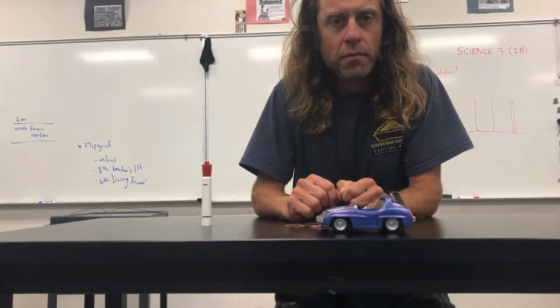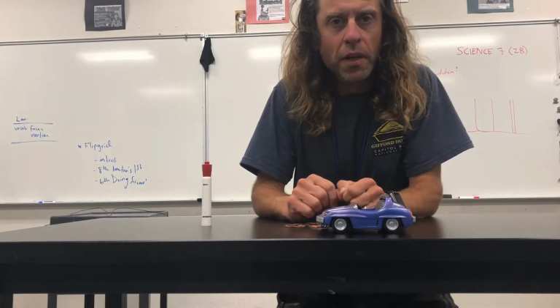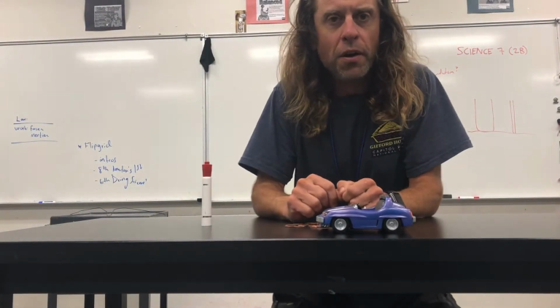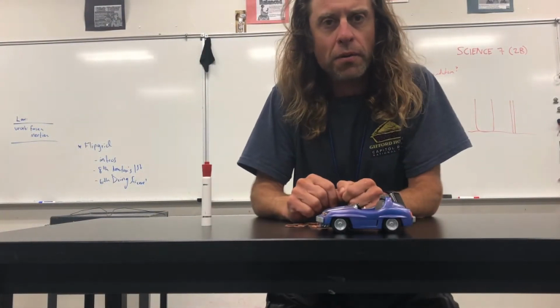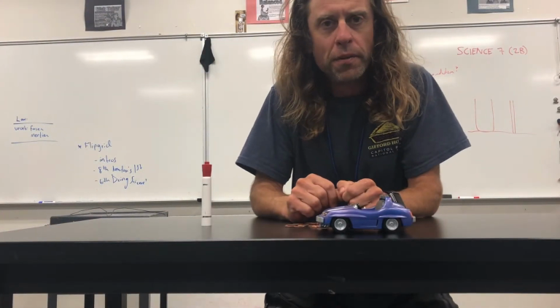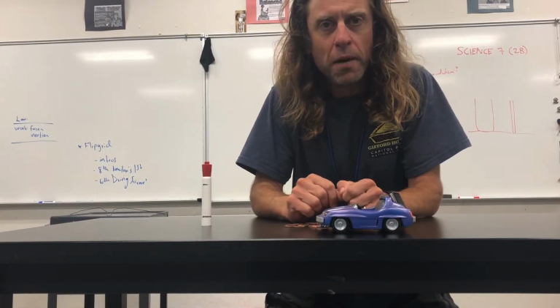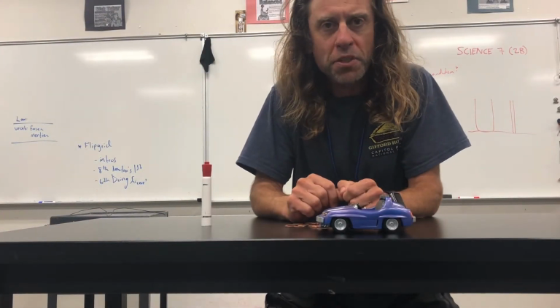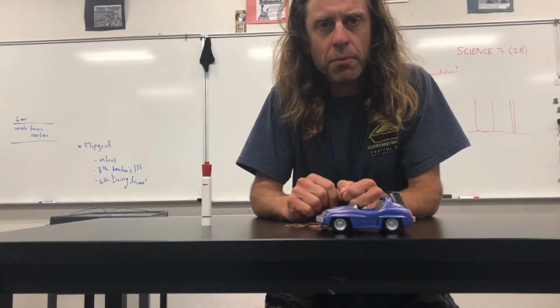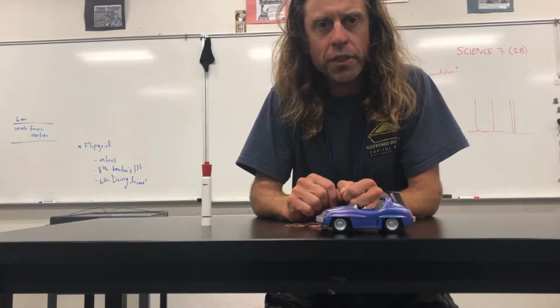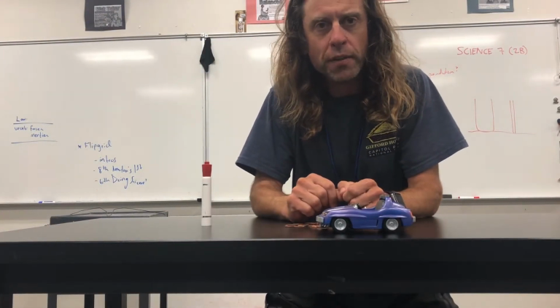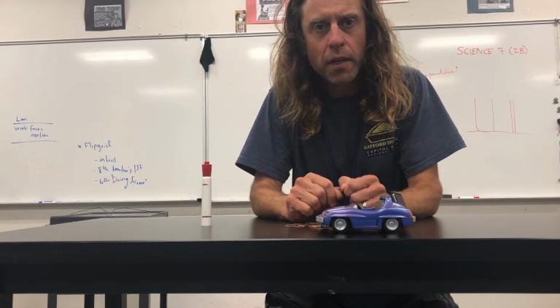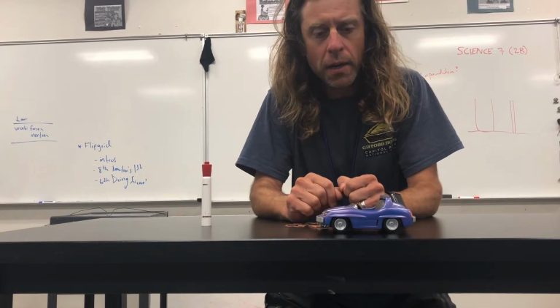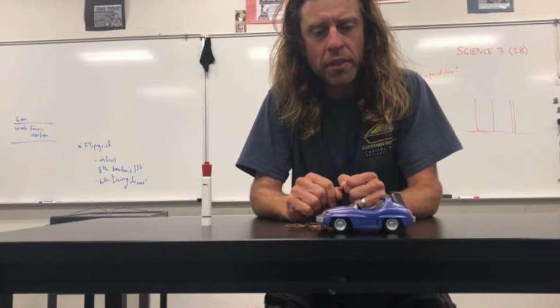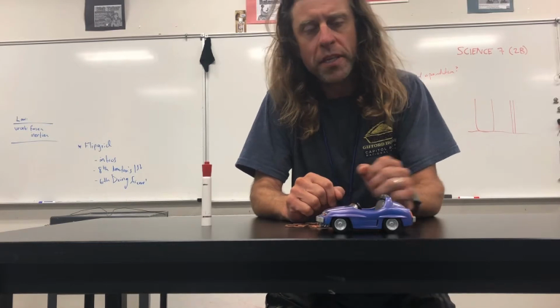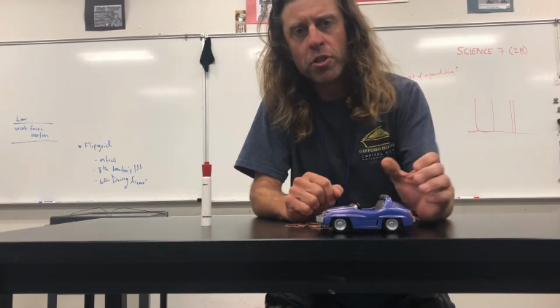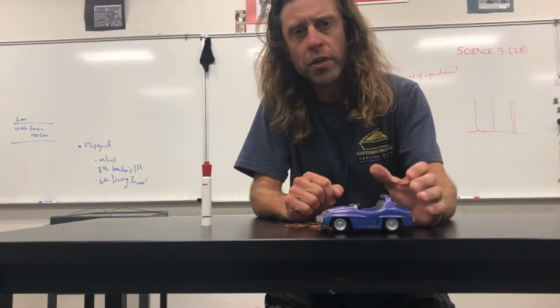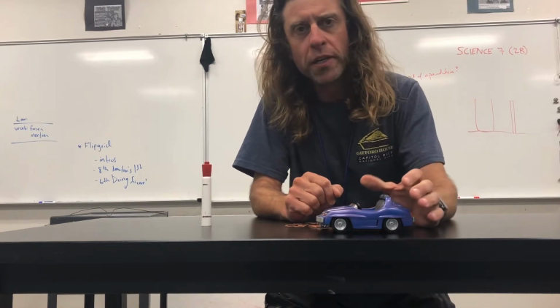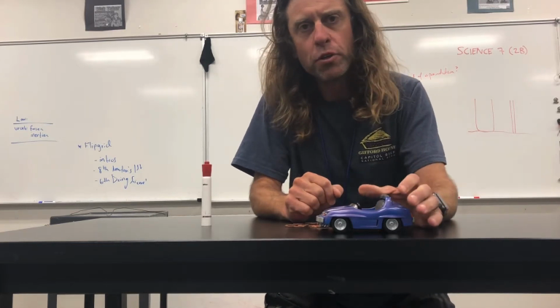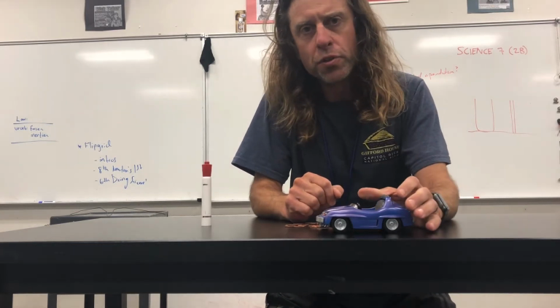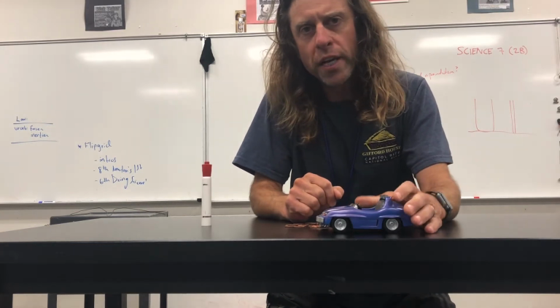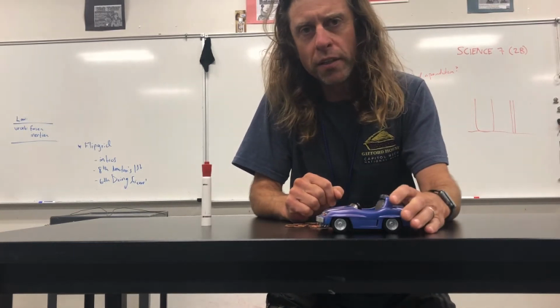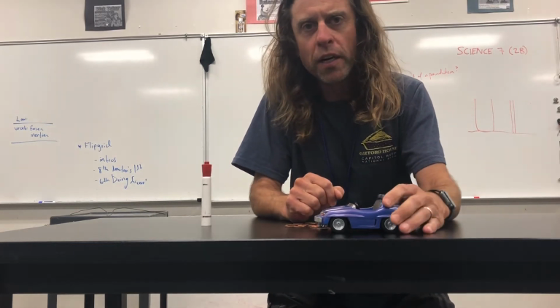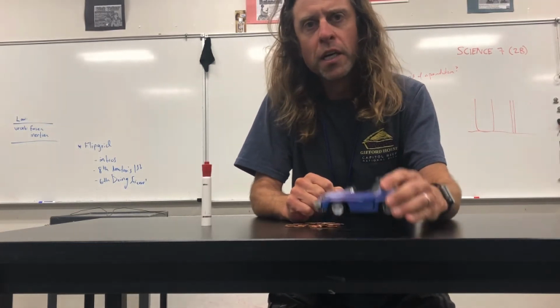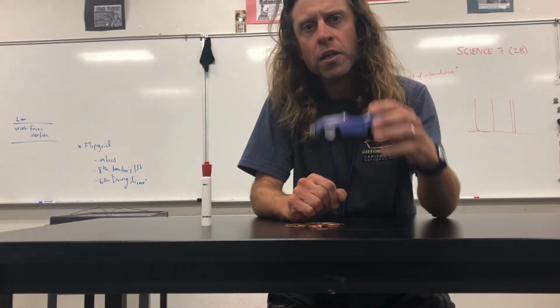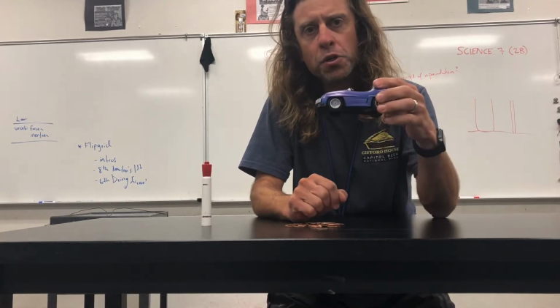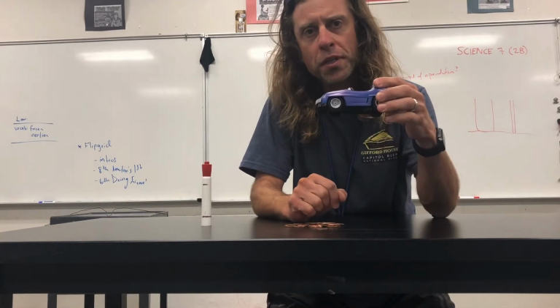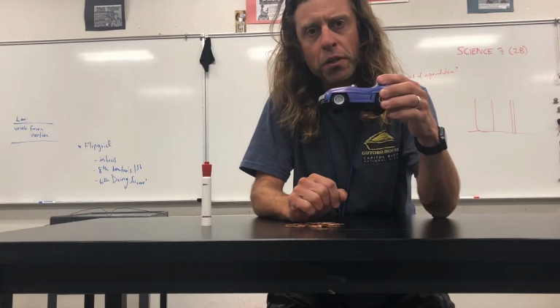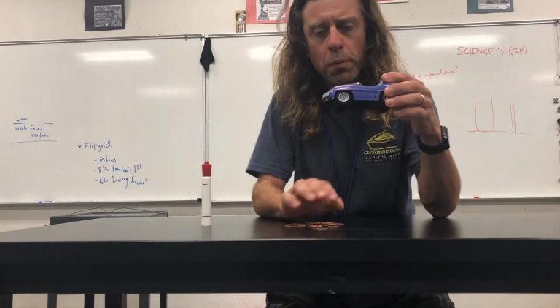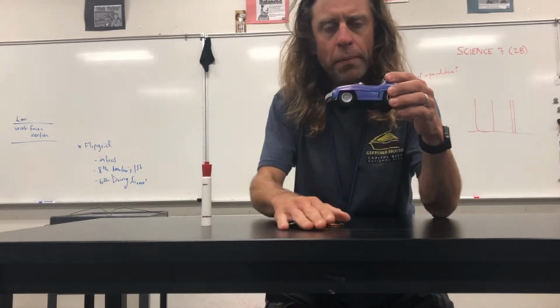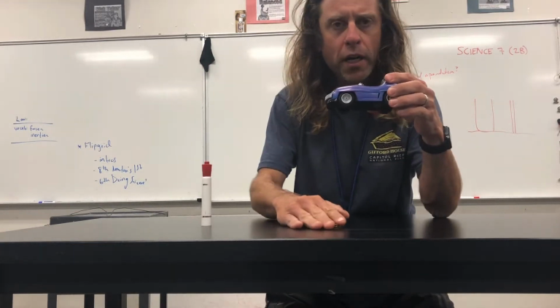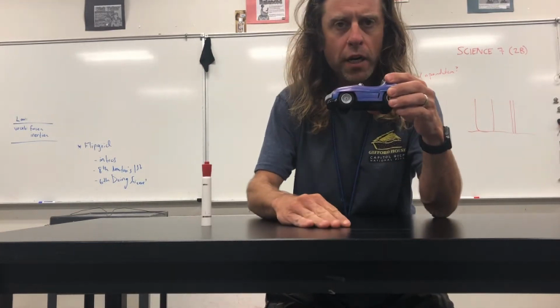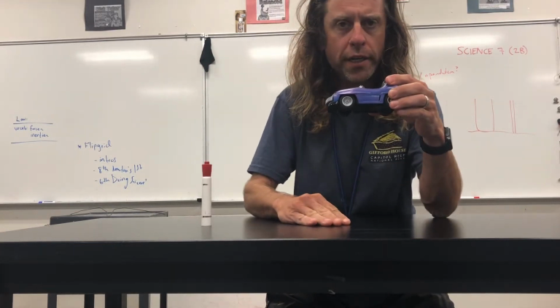Hello, I'm Mr. Mercer. I'm going to demonstrate Newton's second law using a little pullback car here.